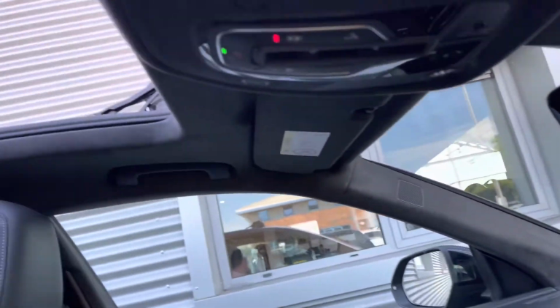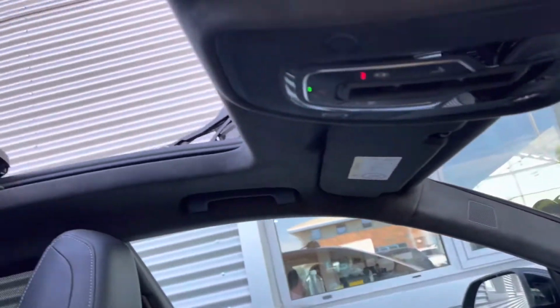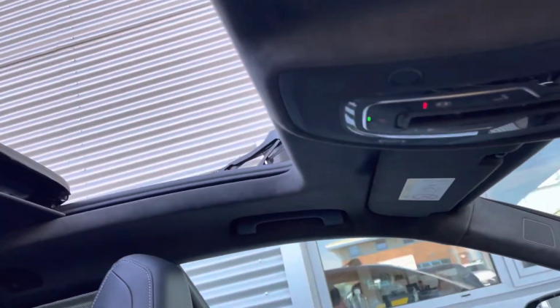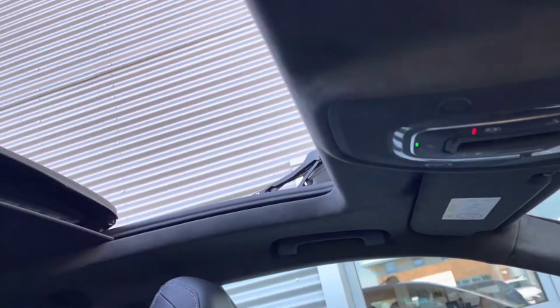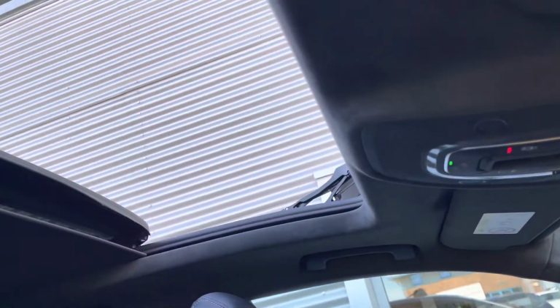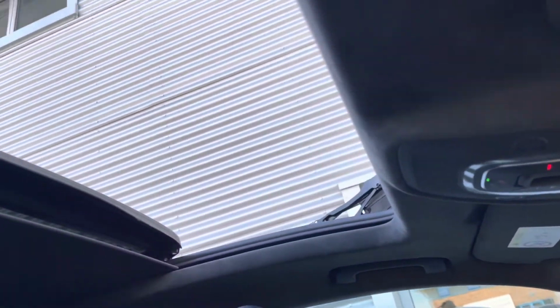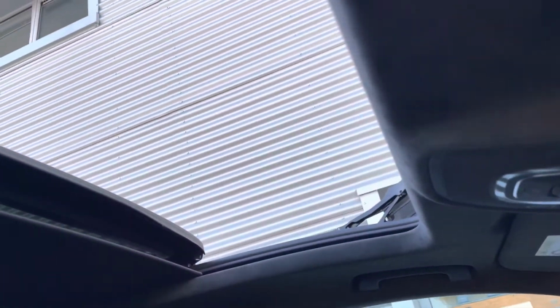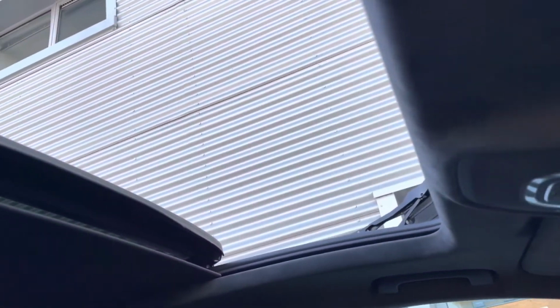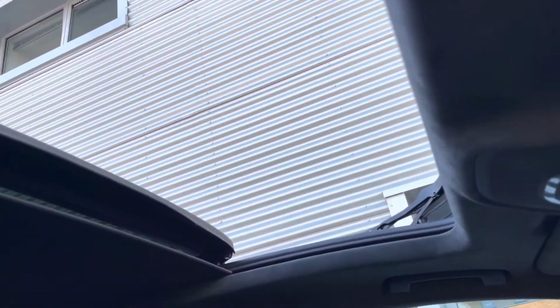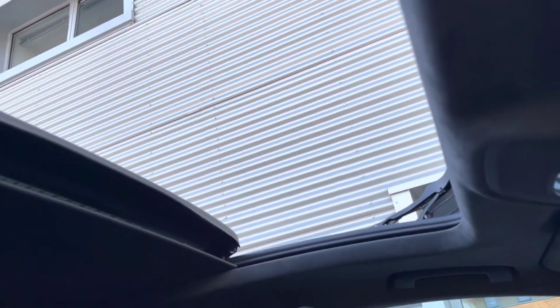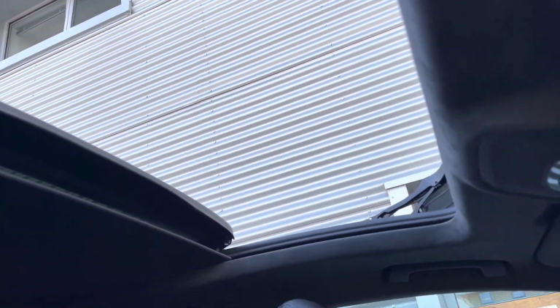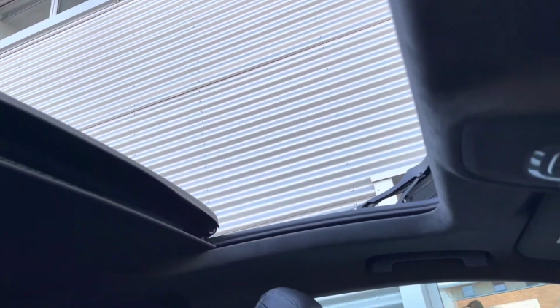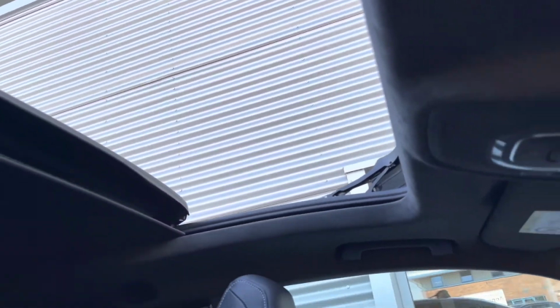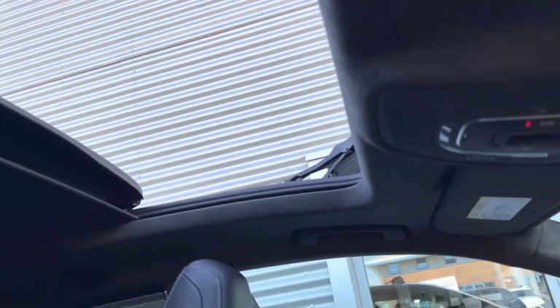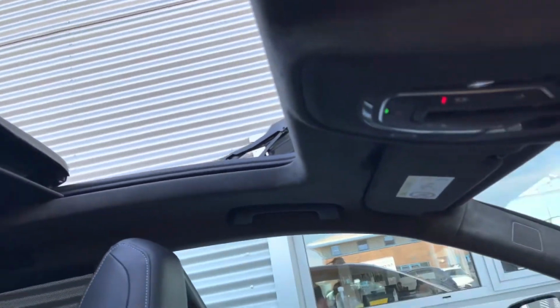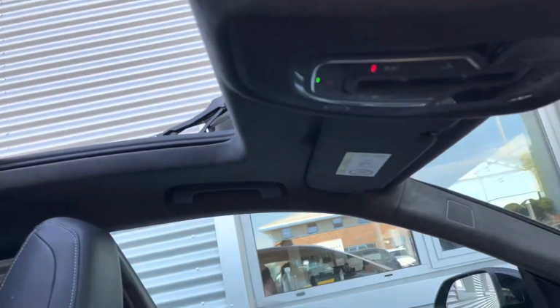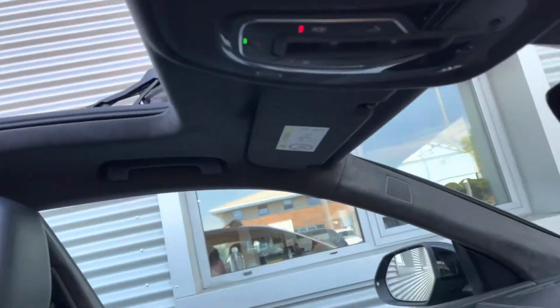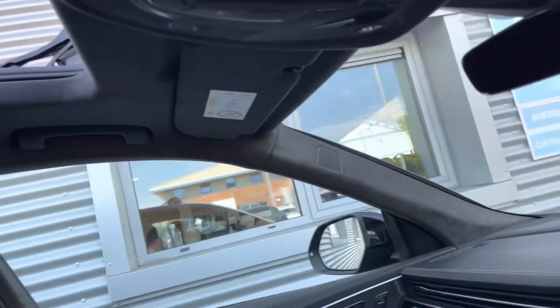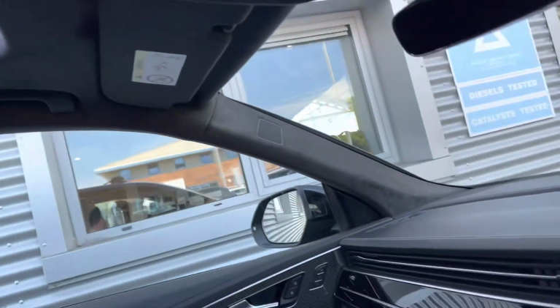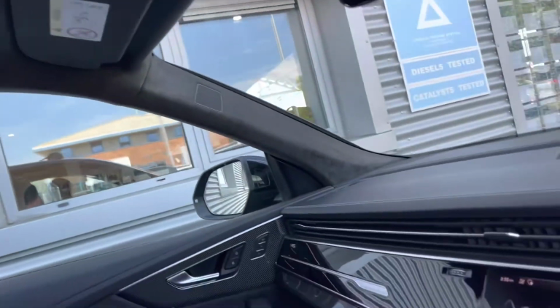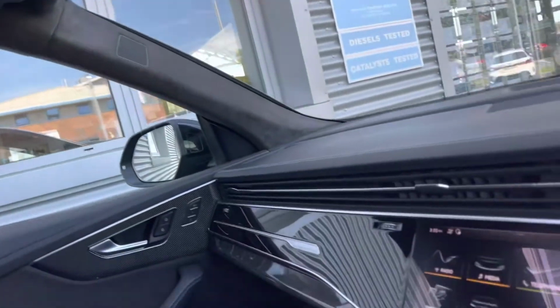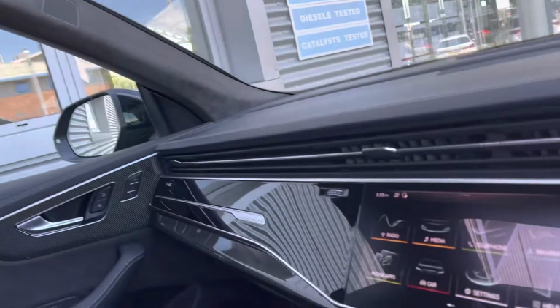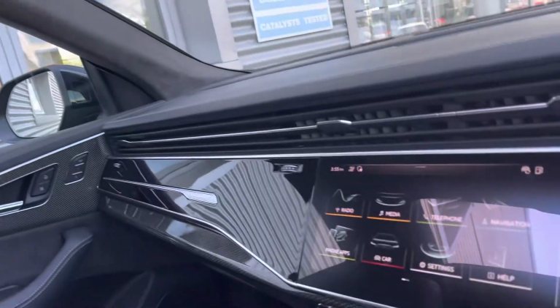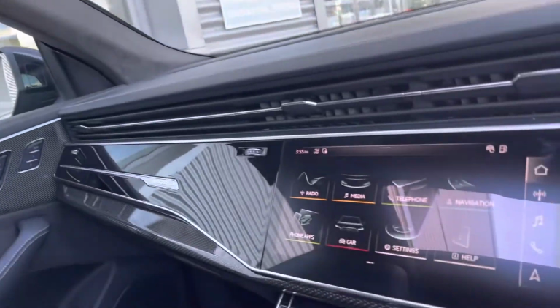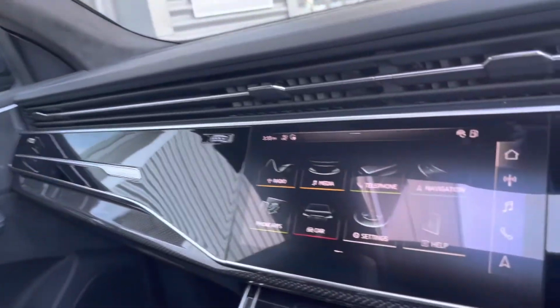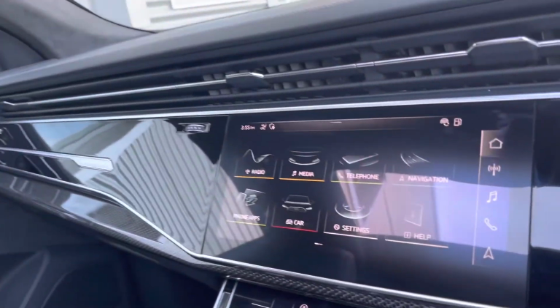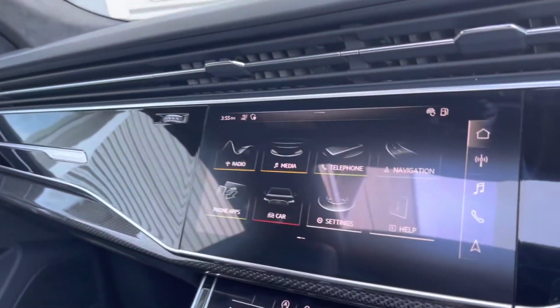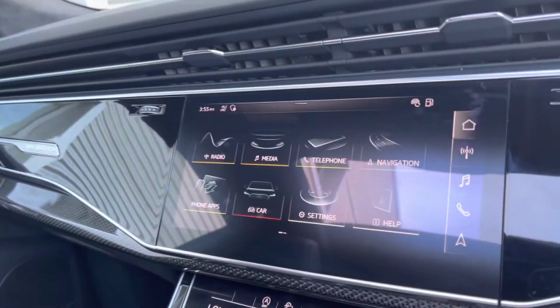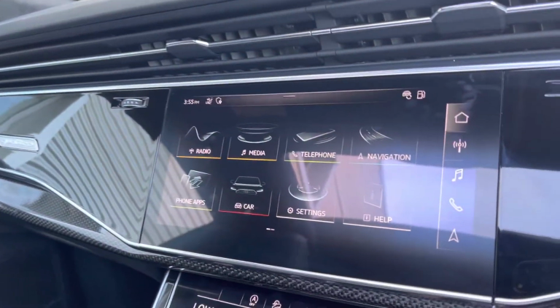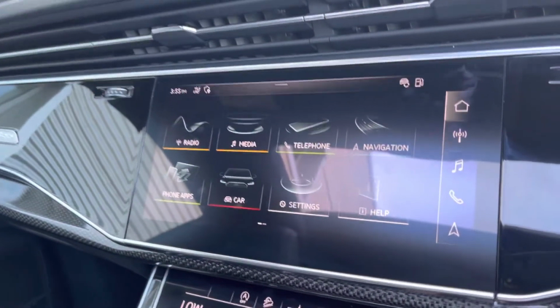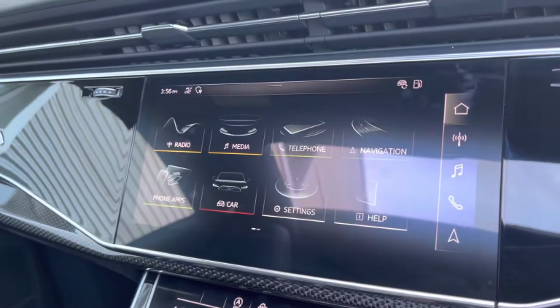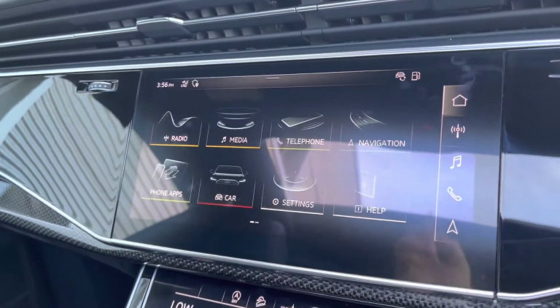Going back to the panoramic sunroof — I've opened it up. It lets in a lot of natural light, creating a very nice atmosphere inside the vehicle.